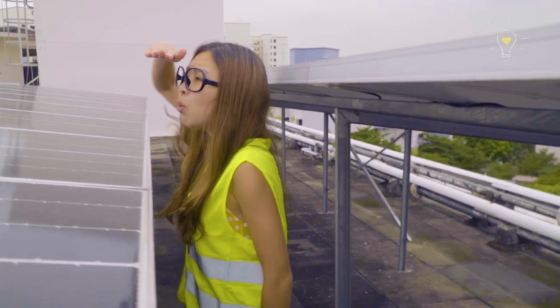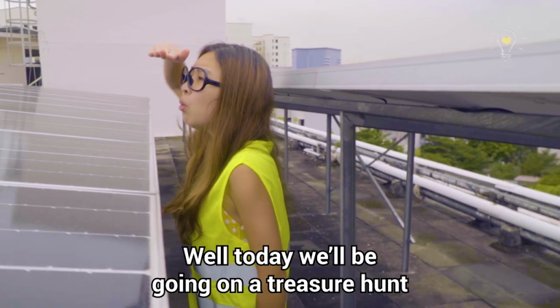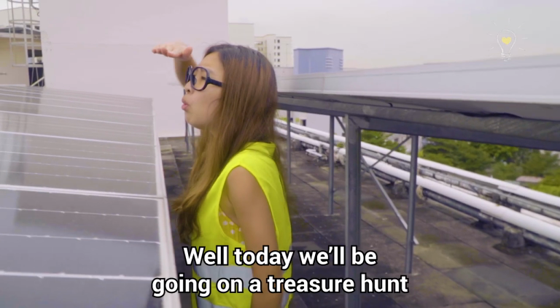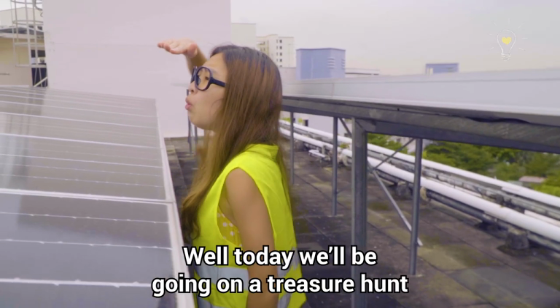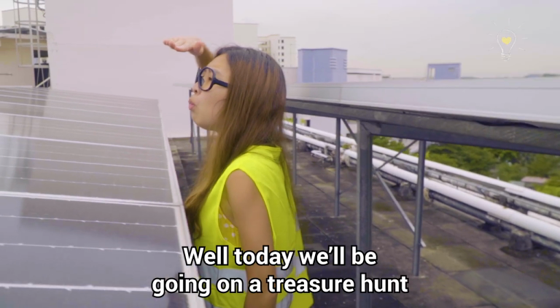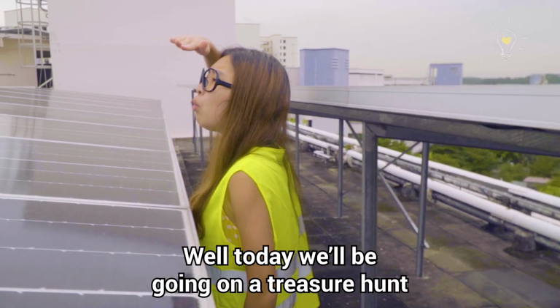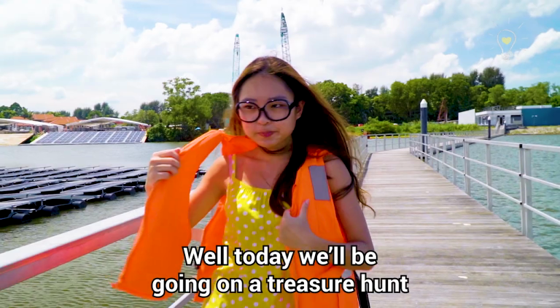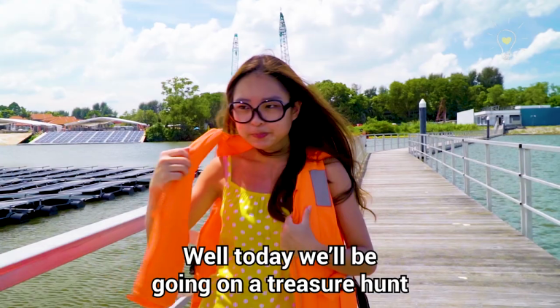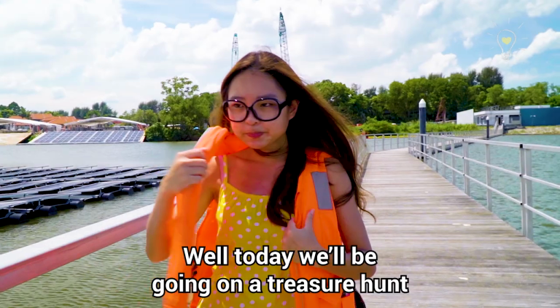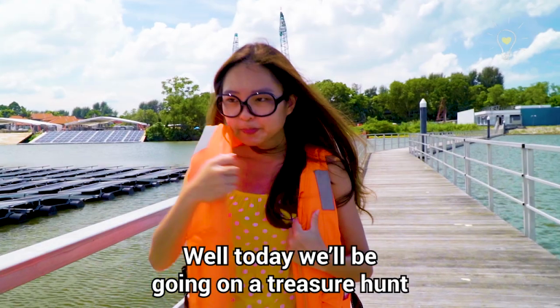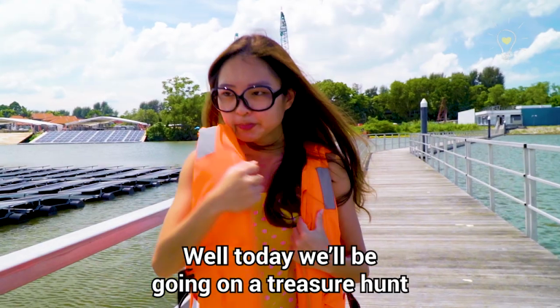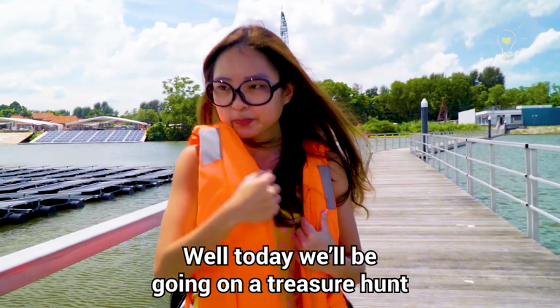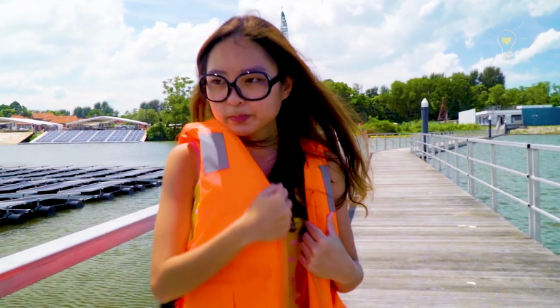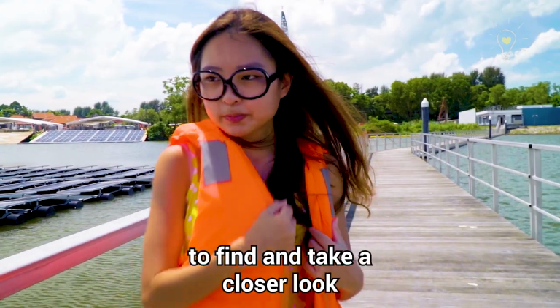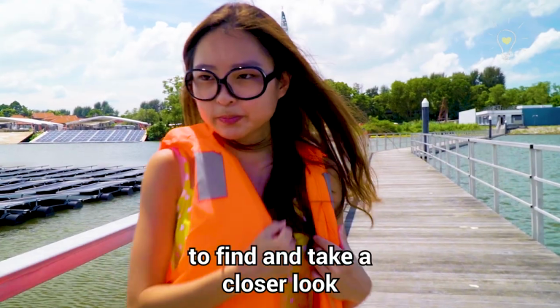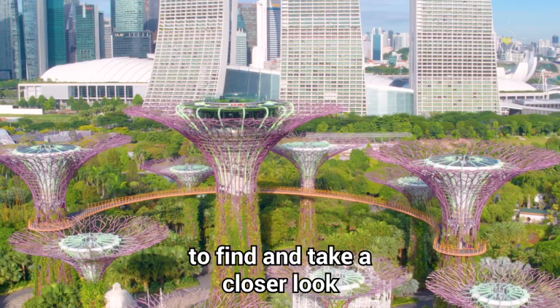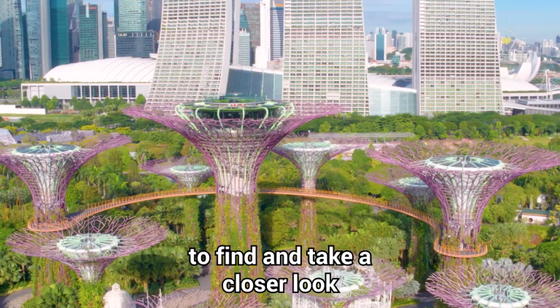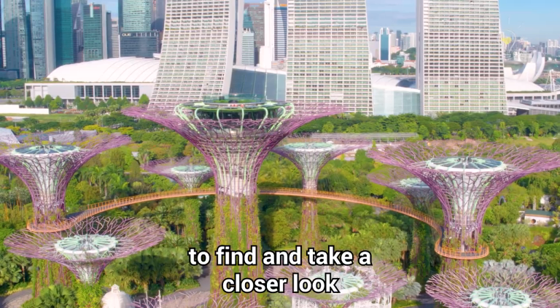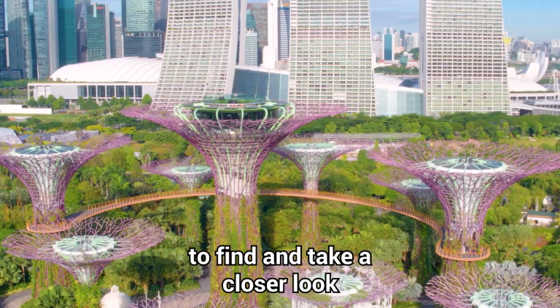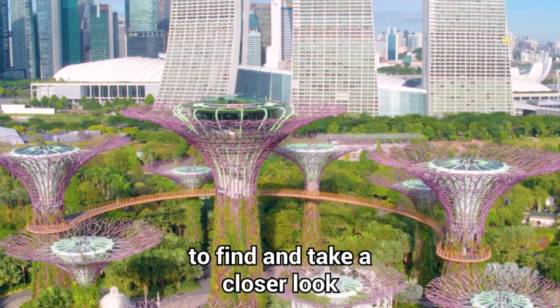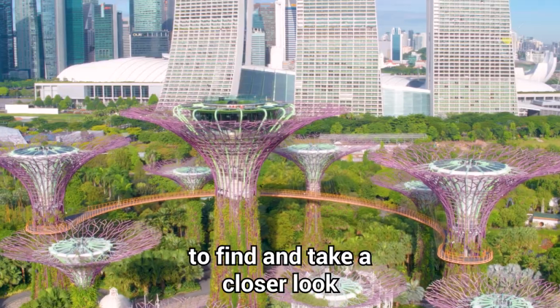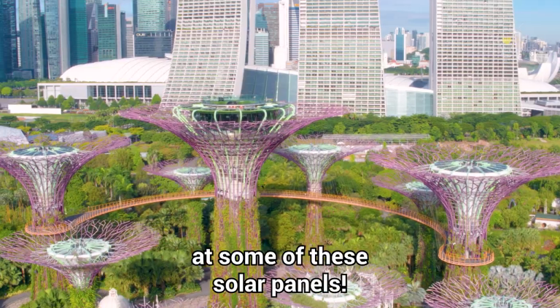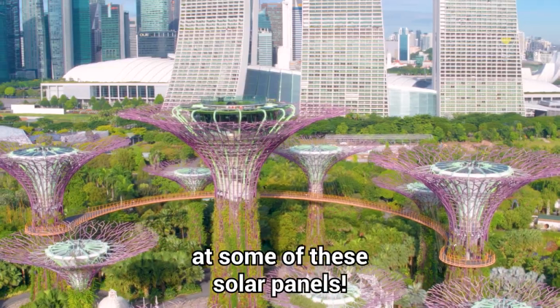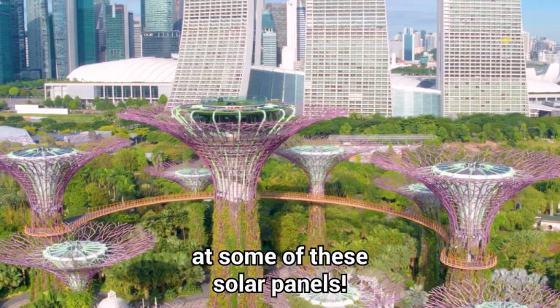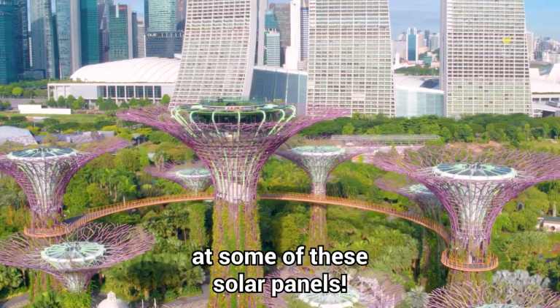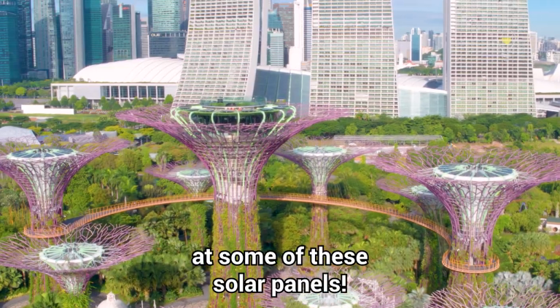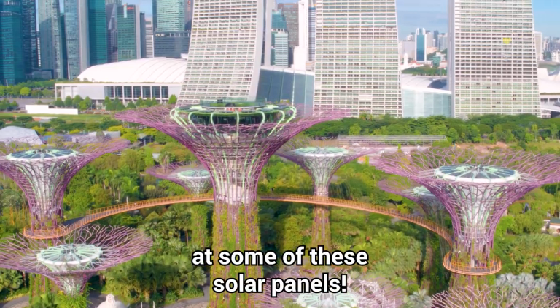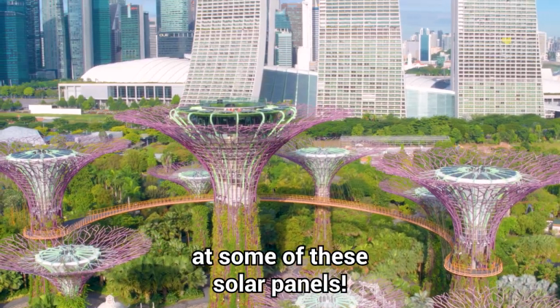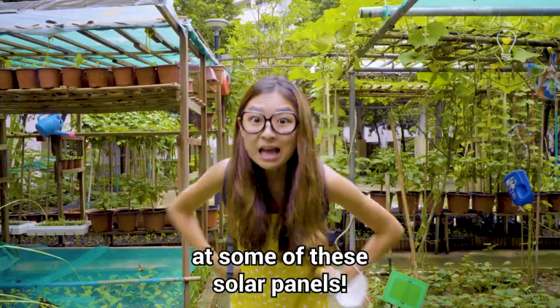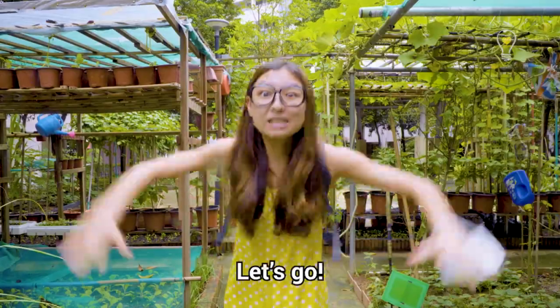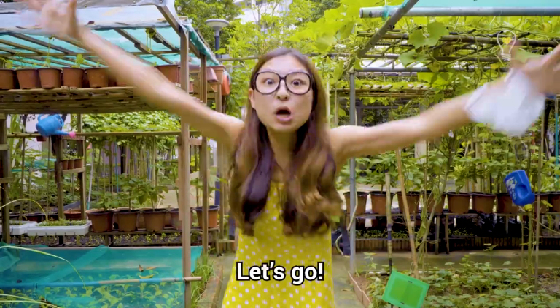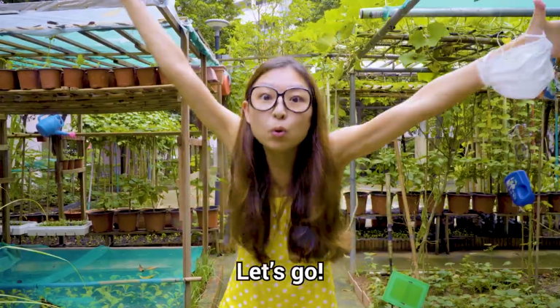Well today, we'll be going on a treasure hunt to find and take a closer look at some of these solar panels. Let's go!